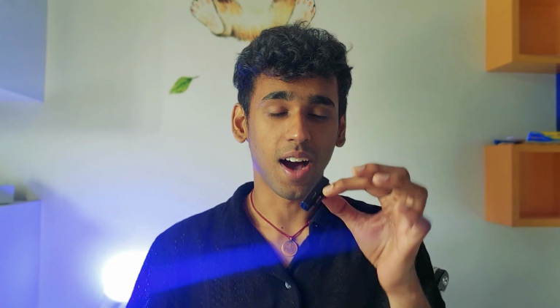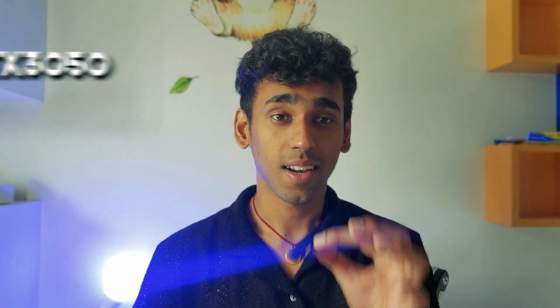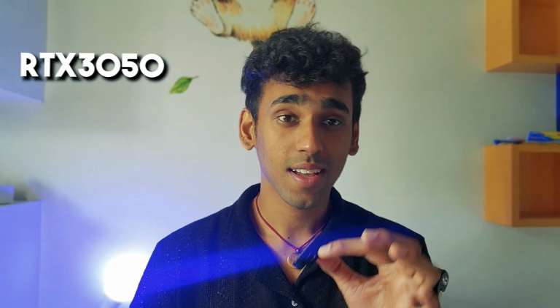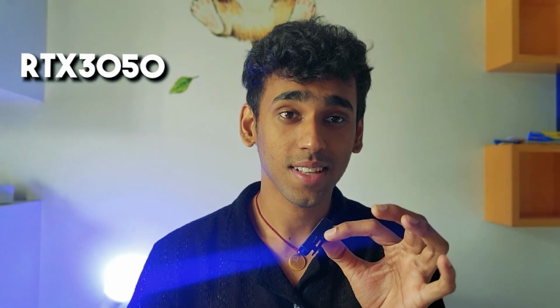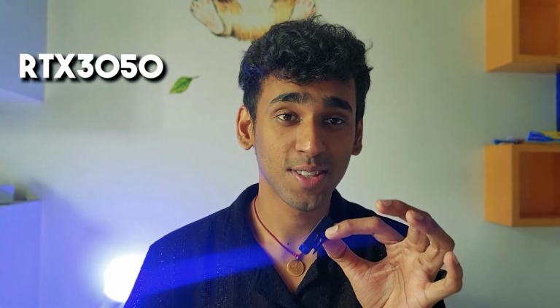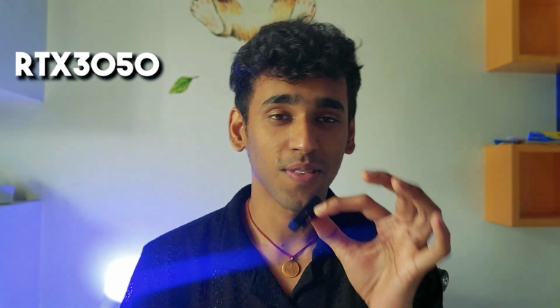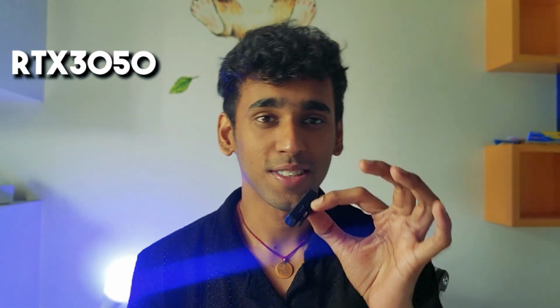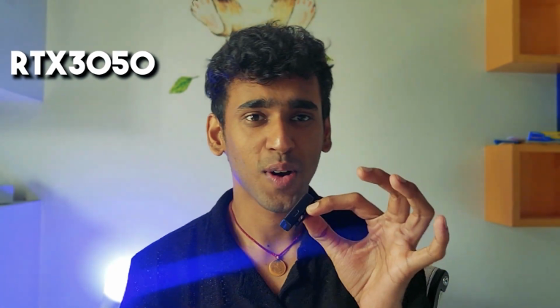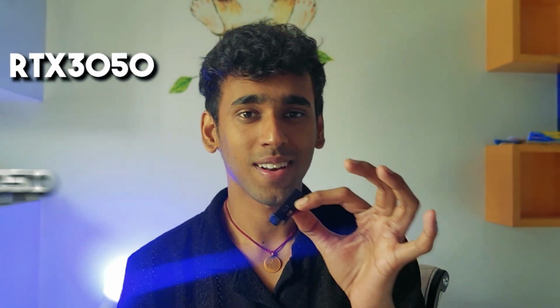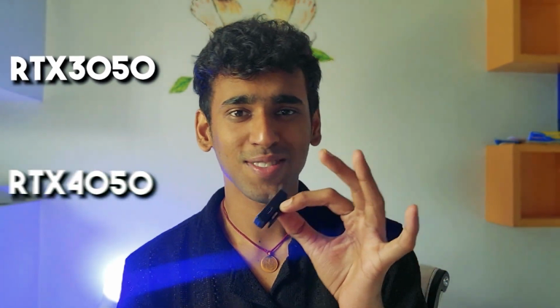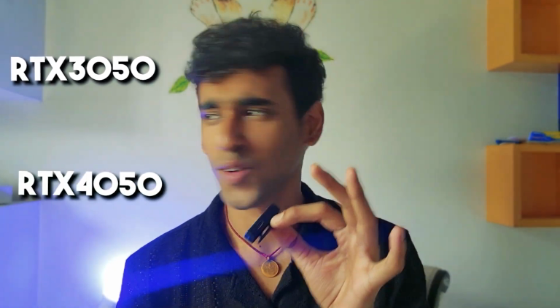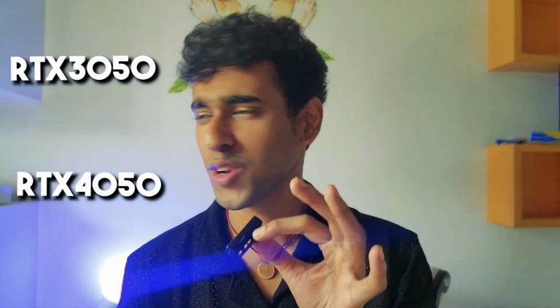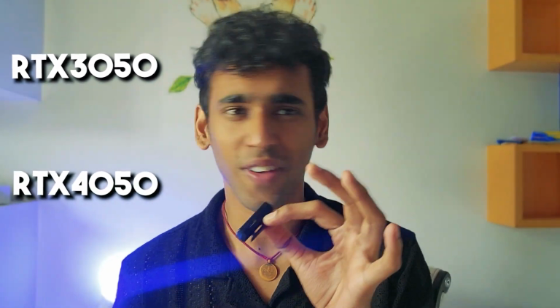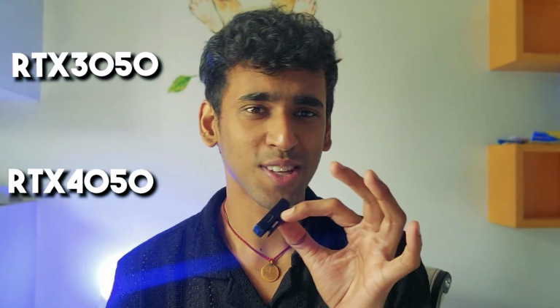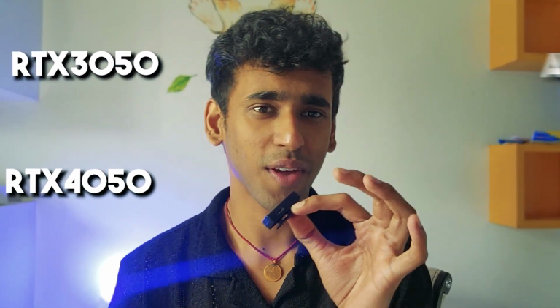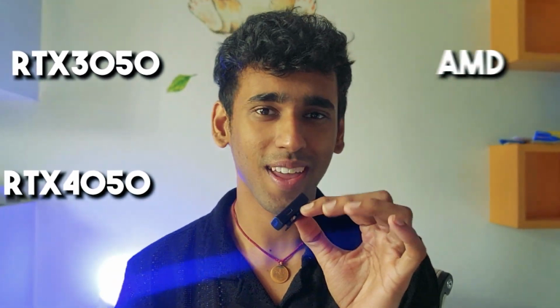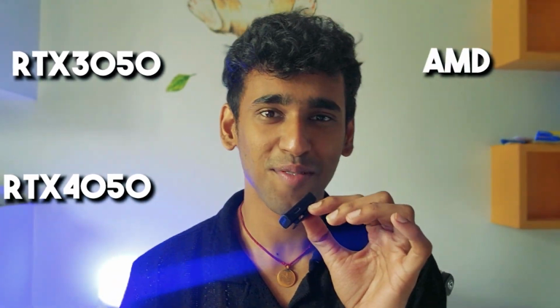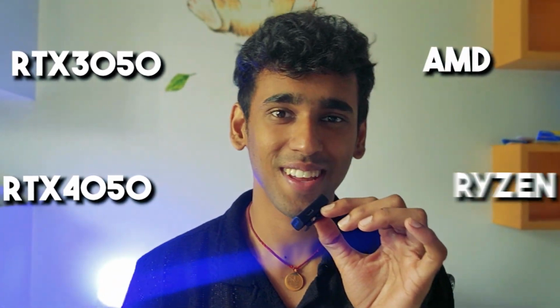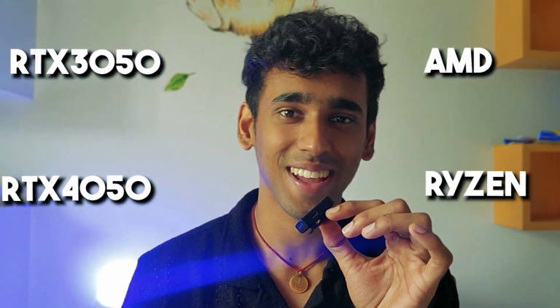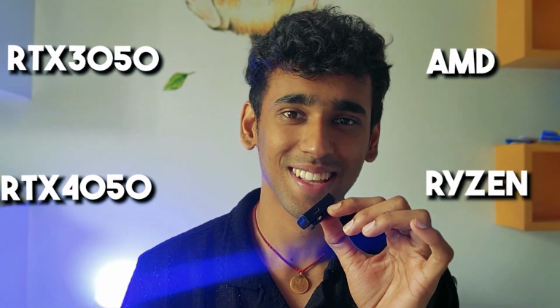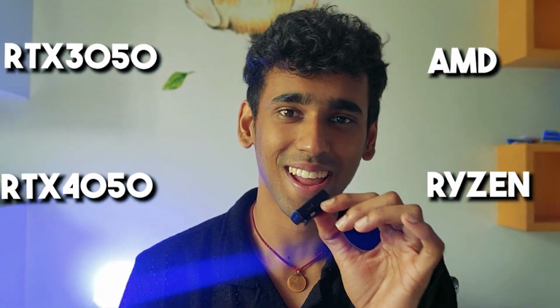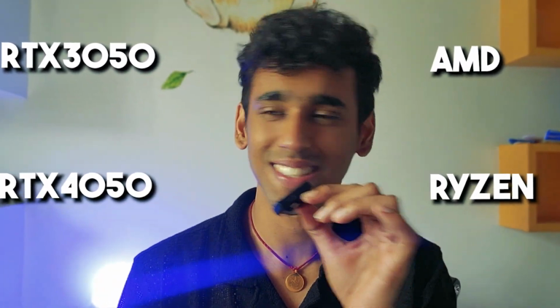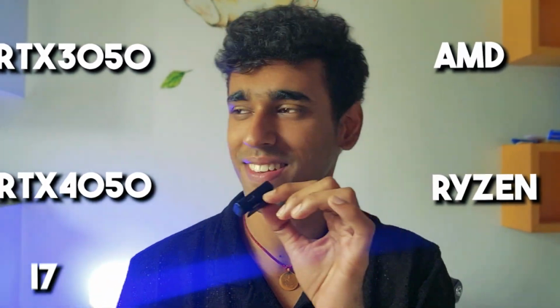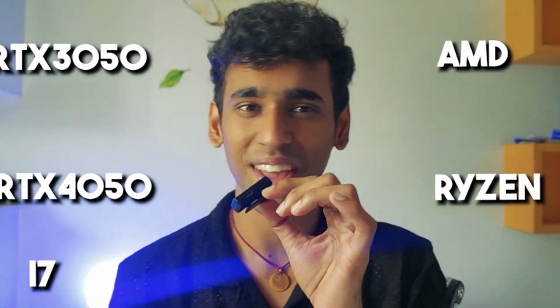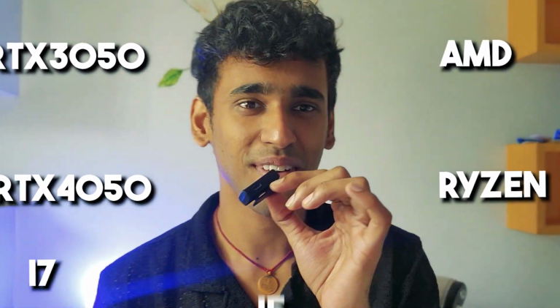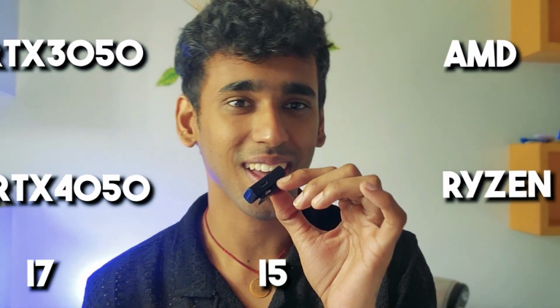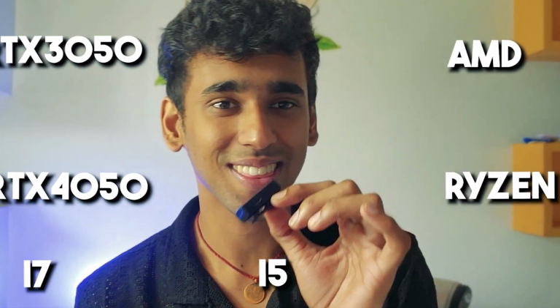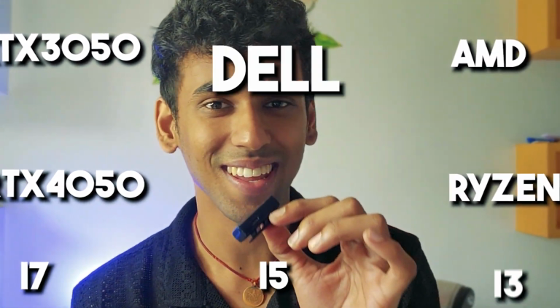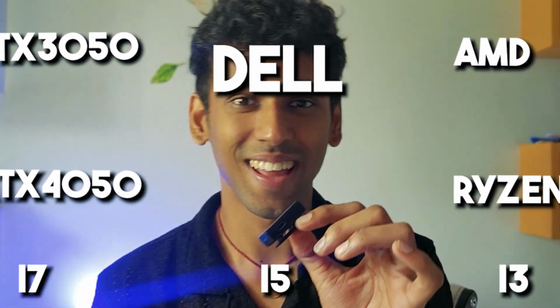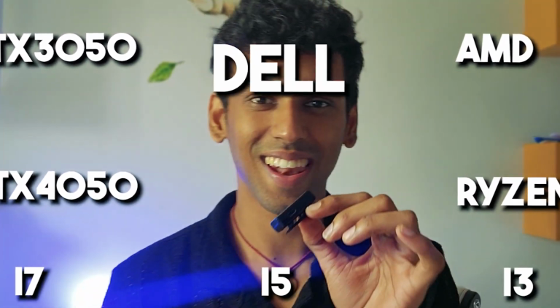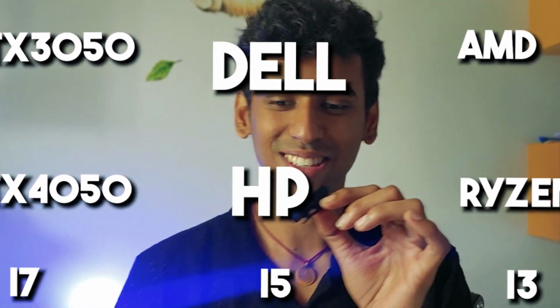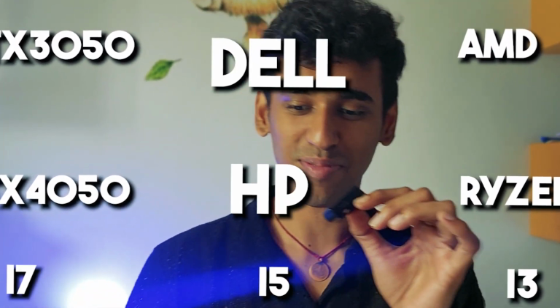RTX 3050, RTX 4050, AMD, Ryzen, i7, i5, i3, Dell, HP.